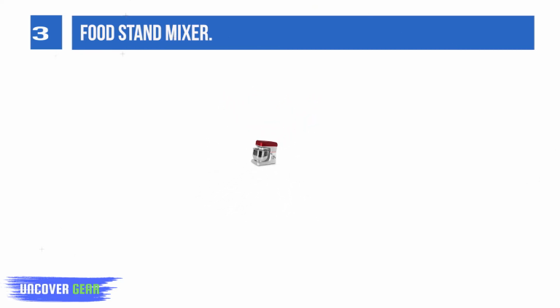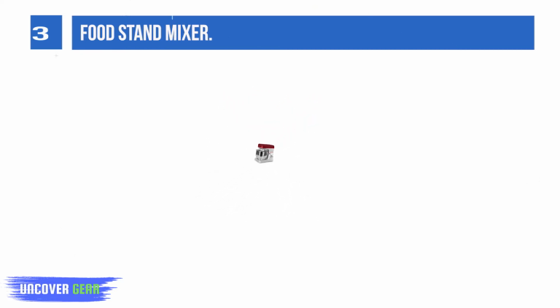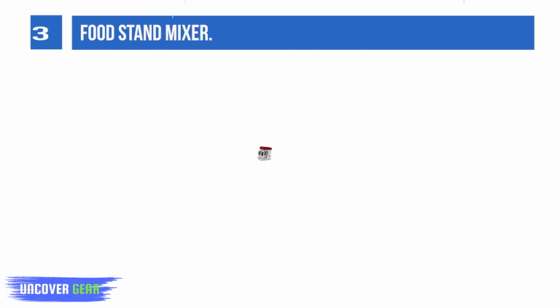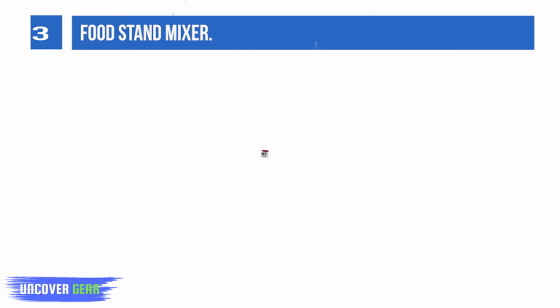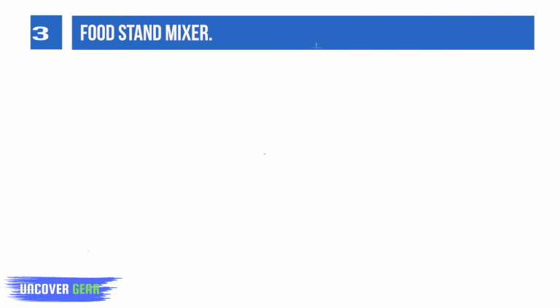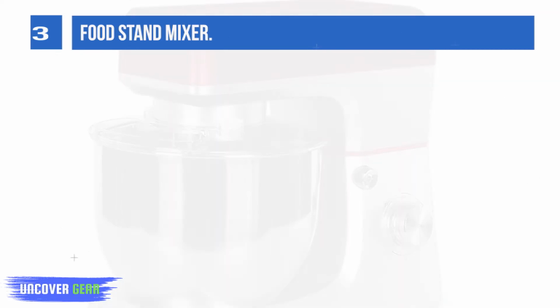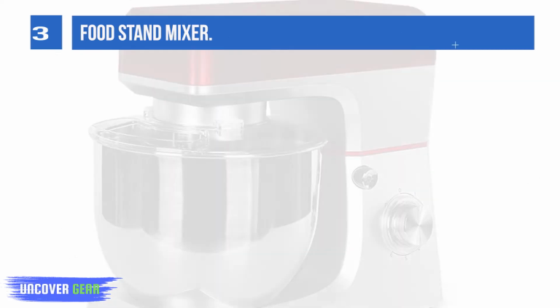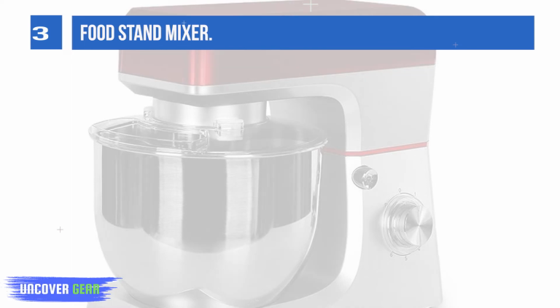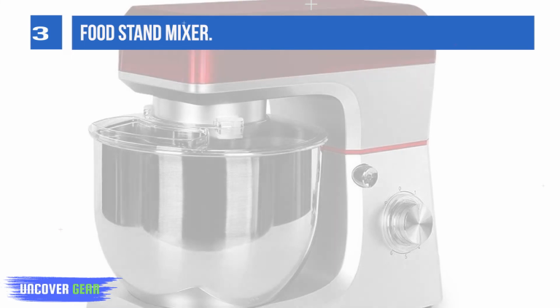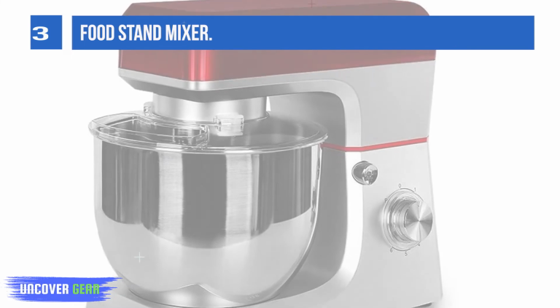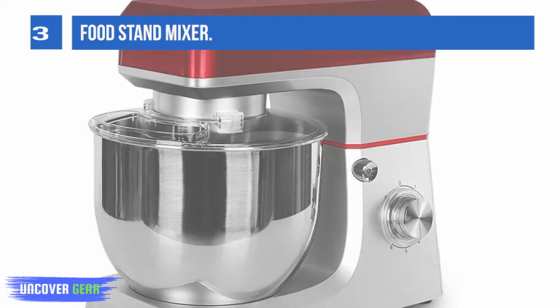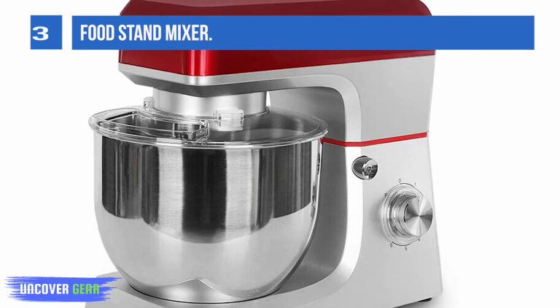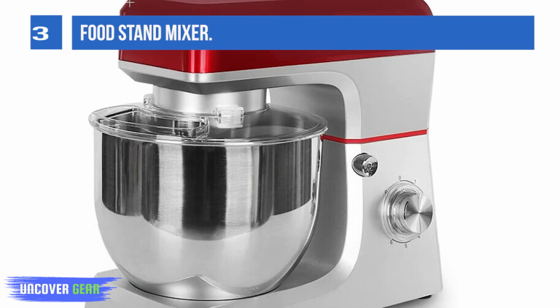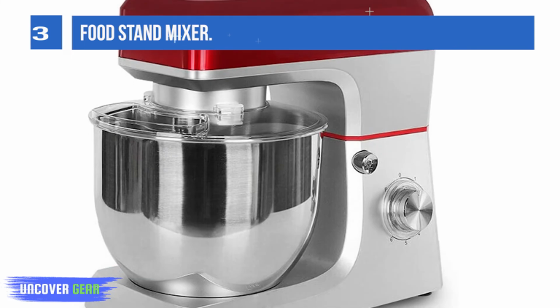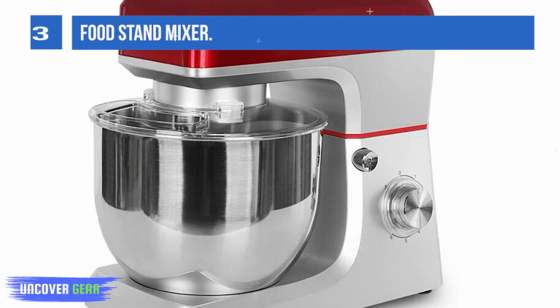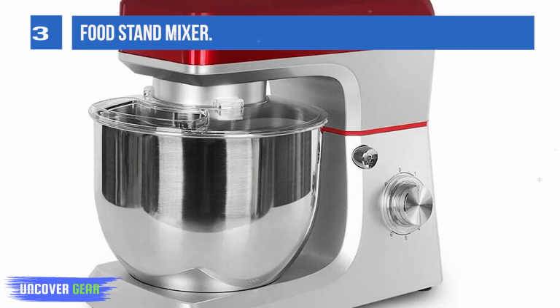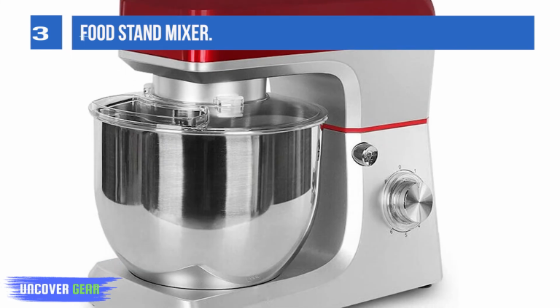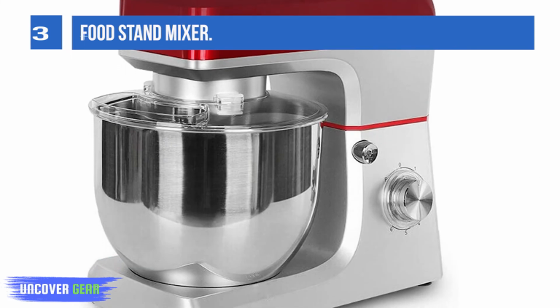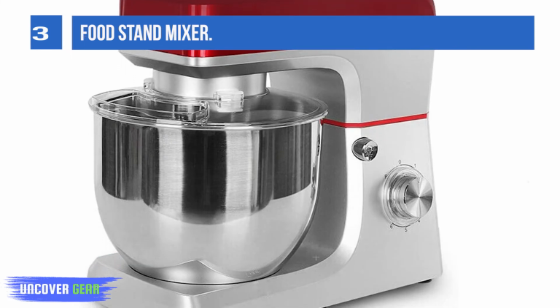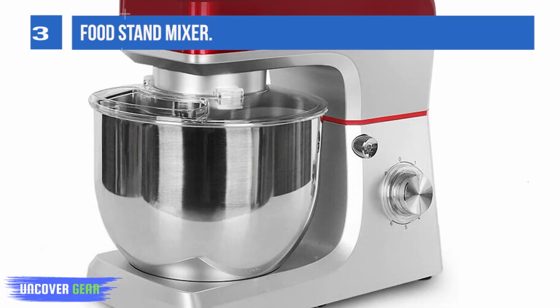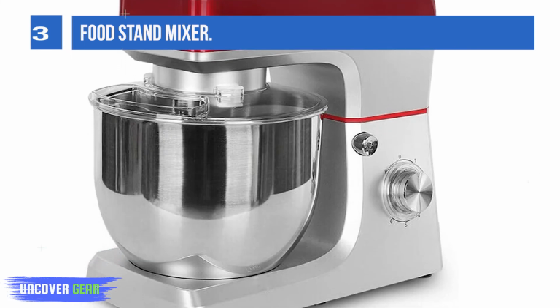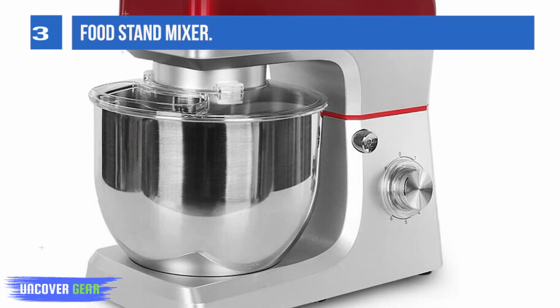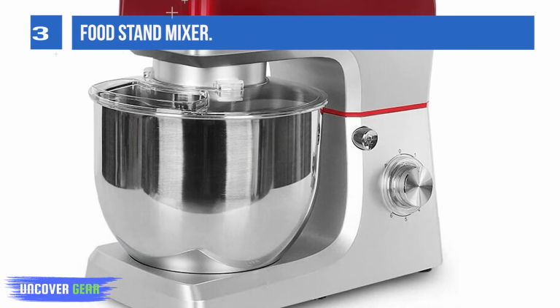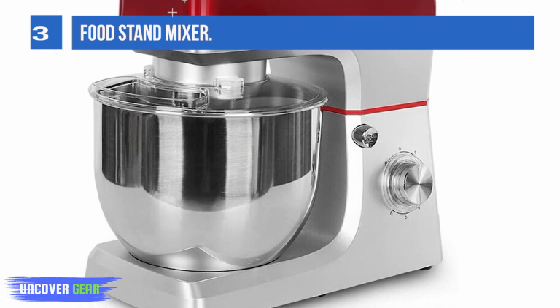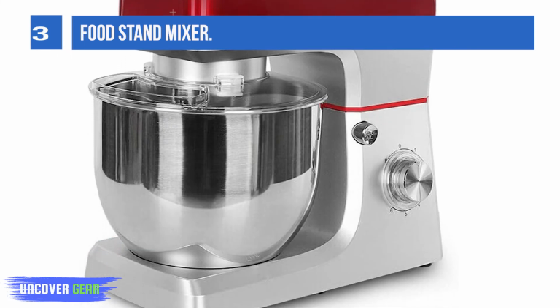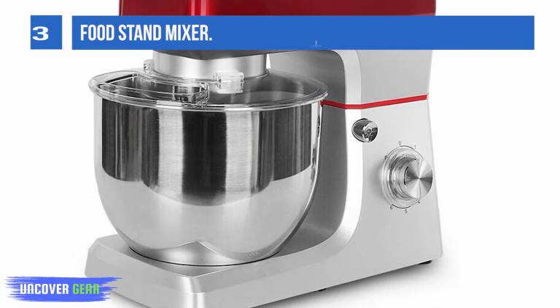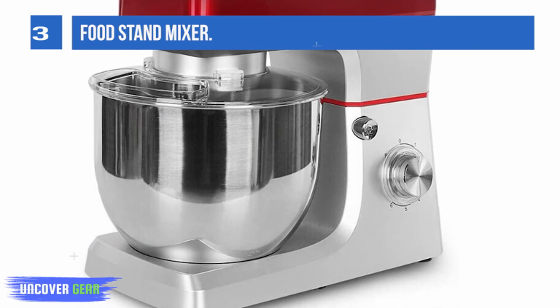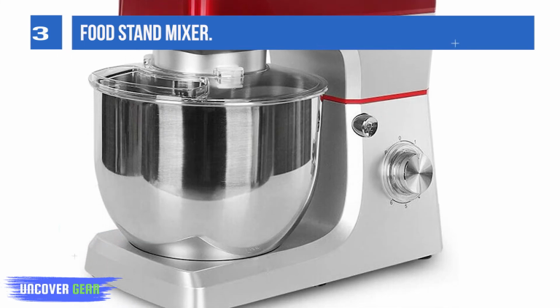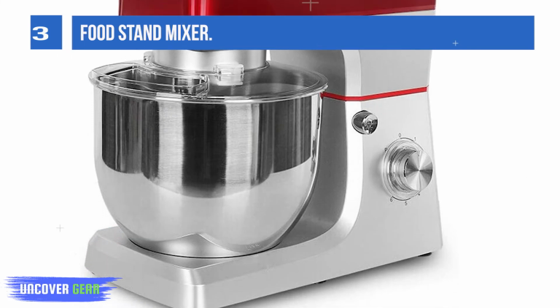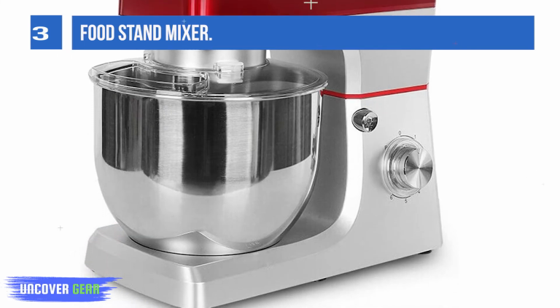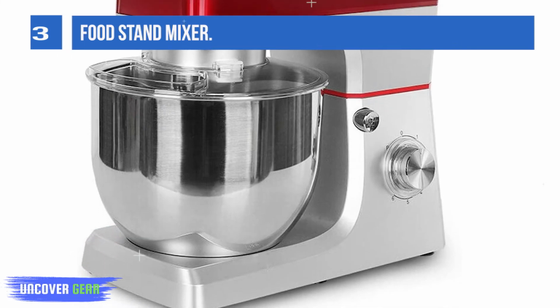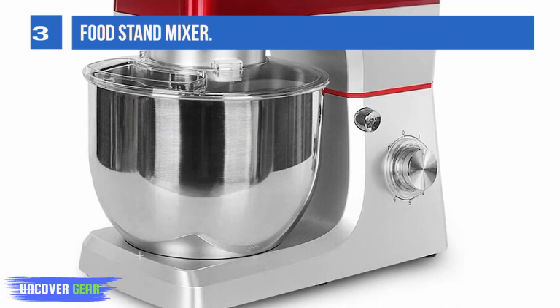The stand mixer can be used for multiple functions: kneading, pureeing, beating, and mixing.